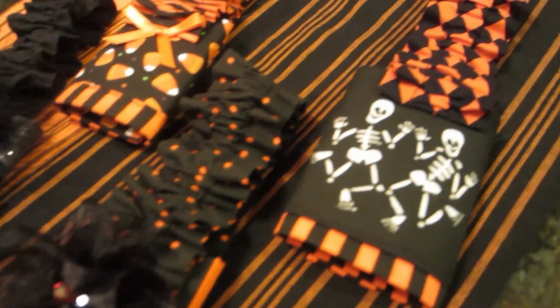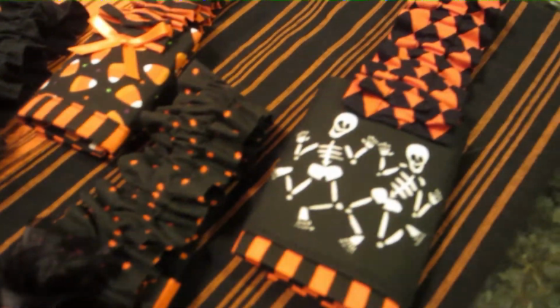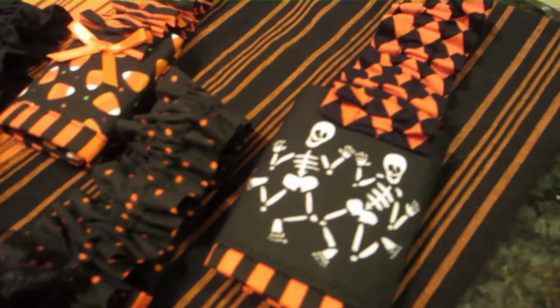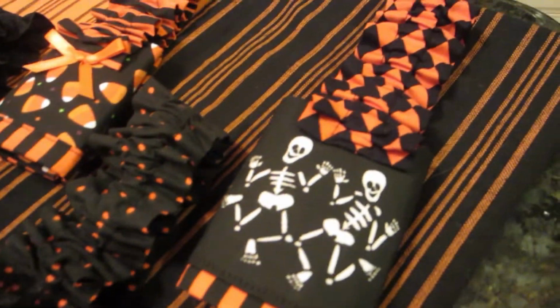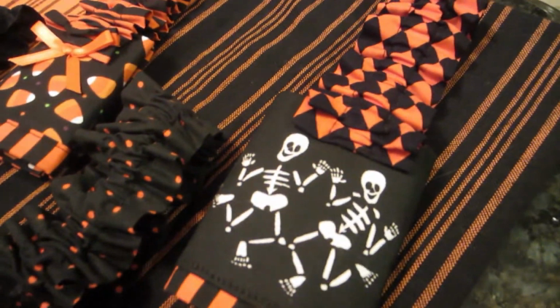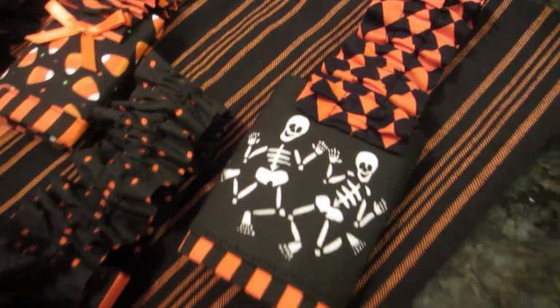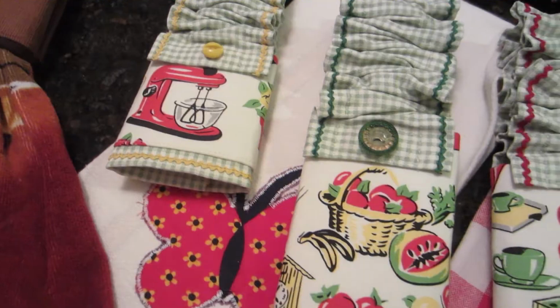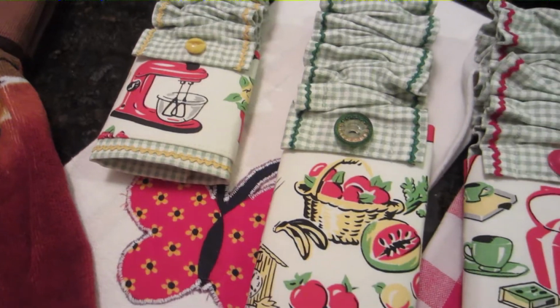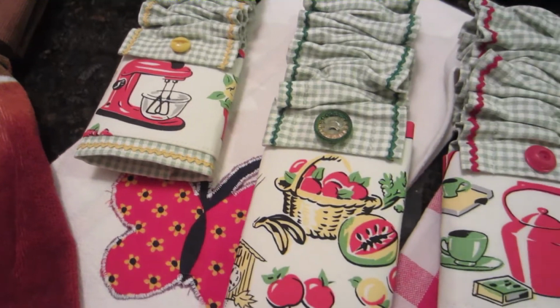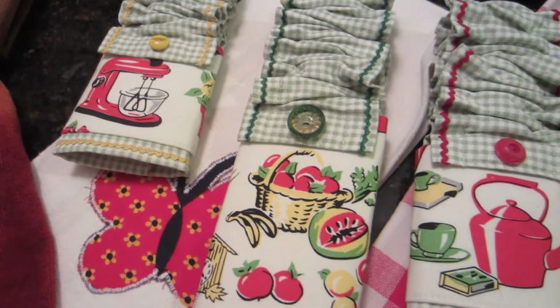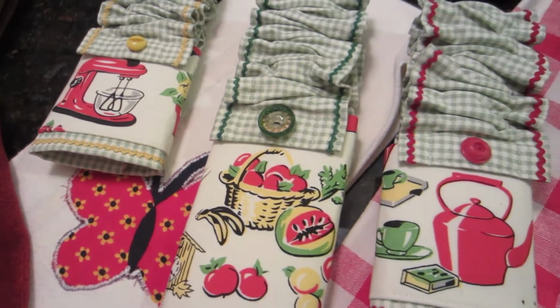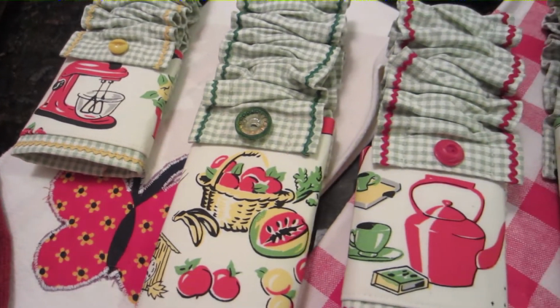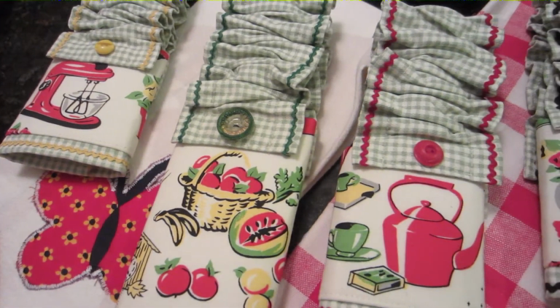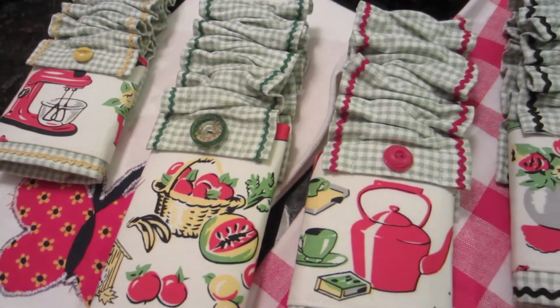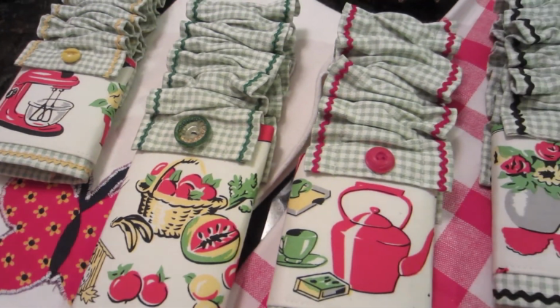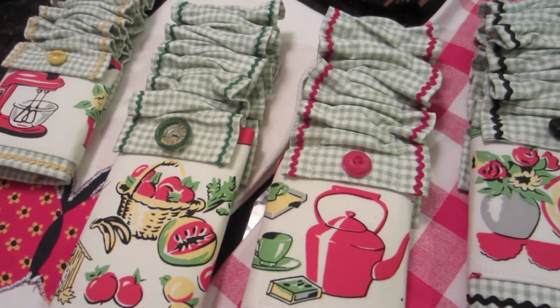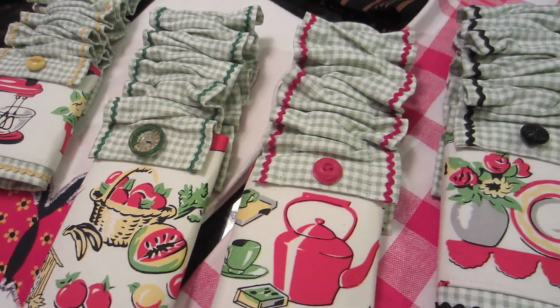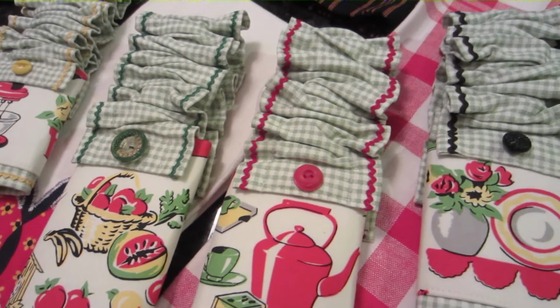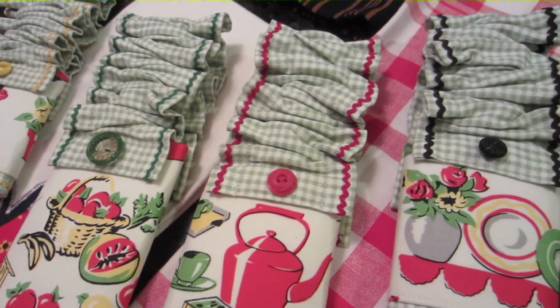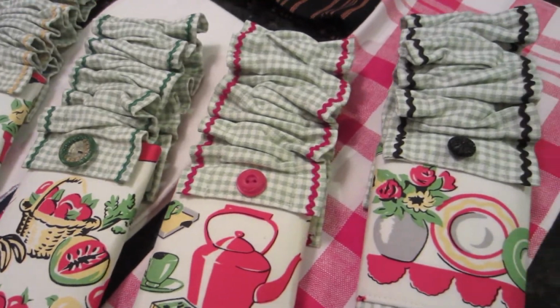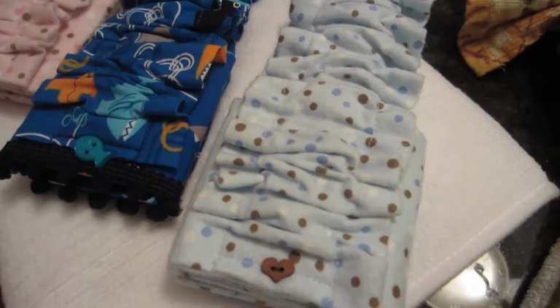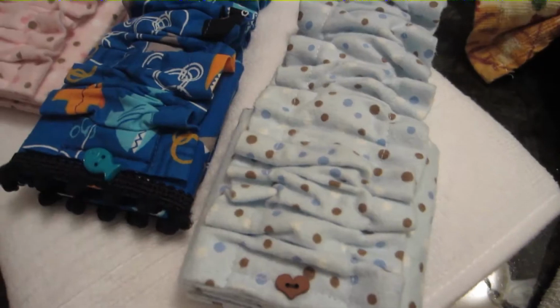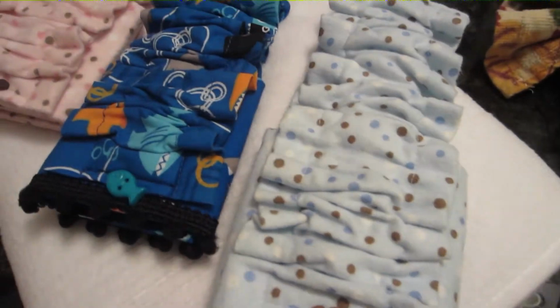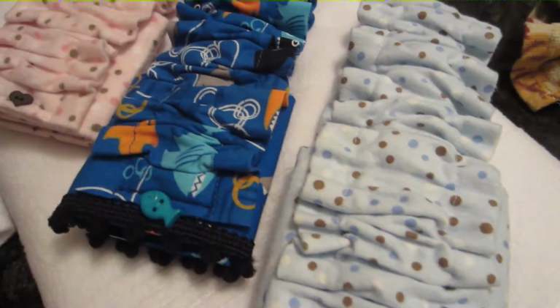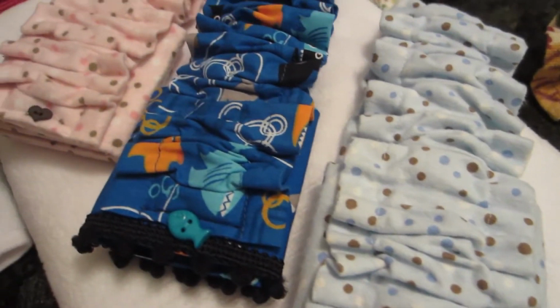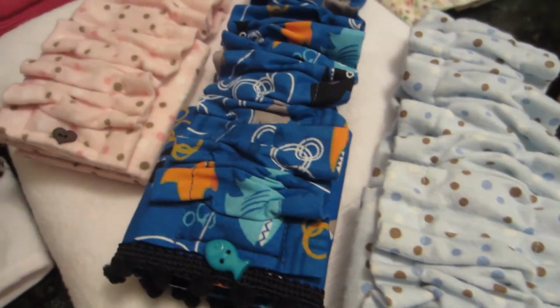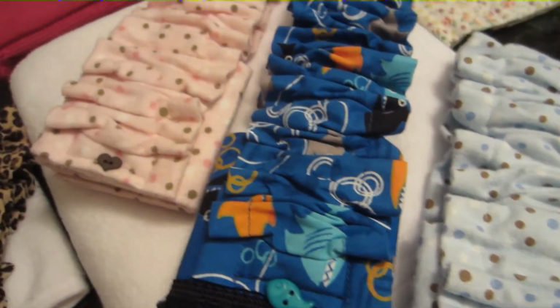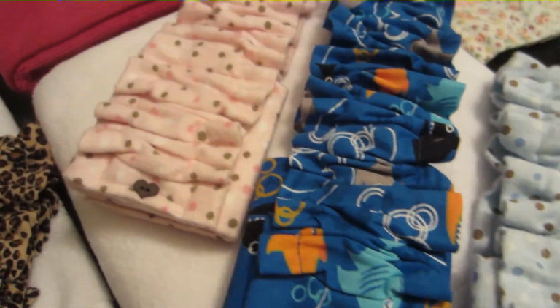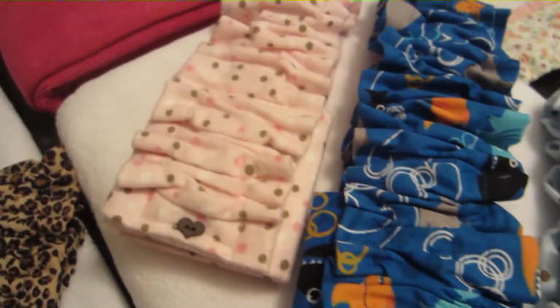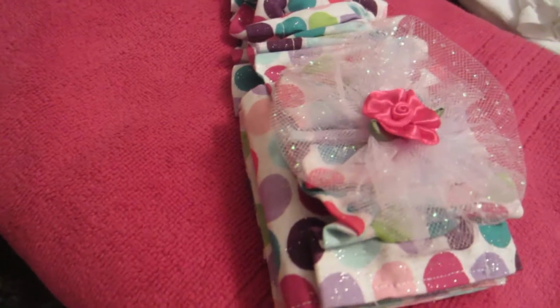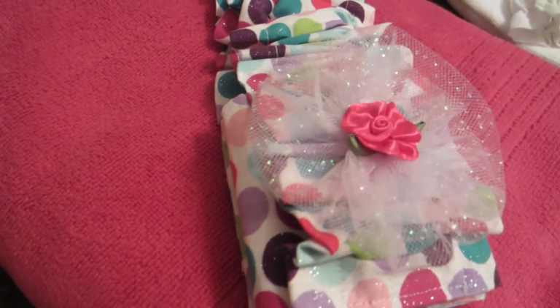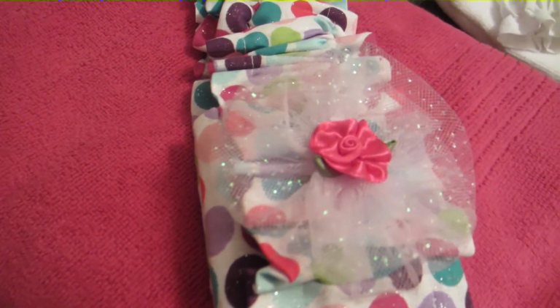You can find them in our shop, Designer Tail Cuffs at Etsy.com.